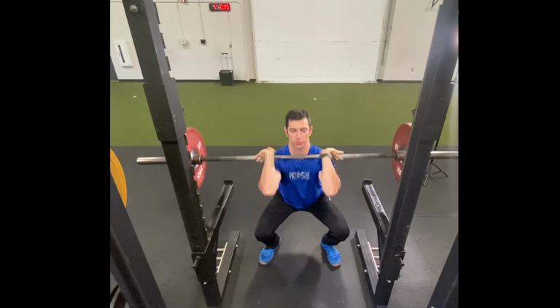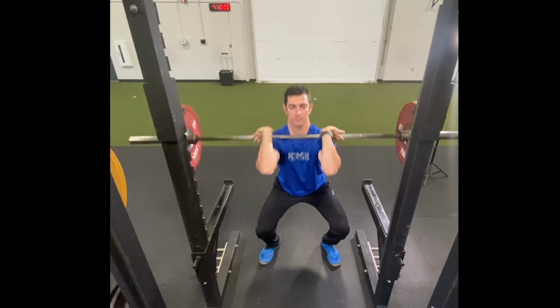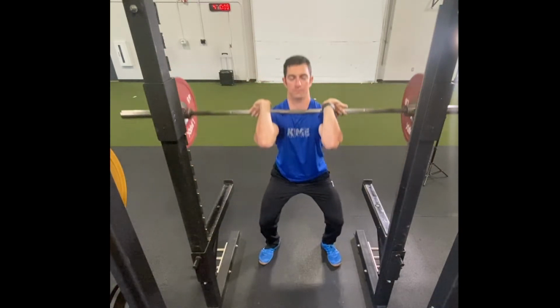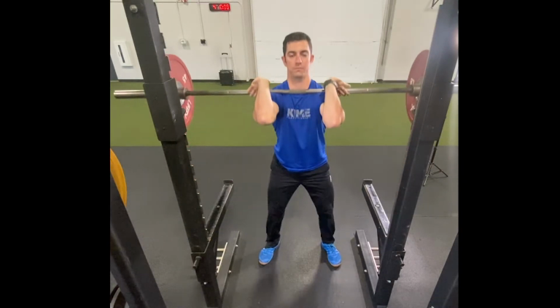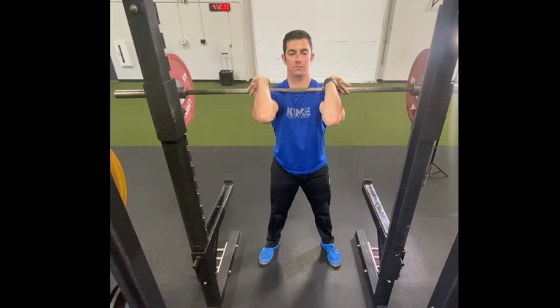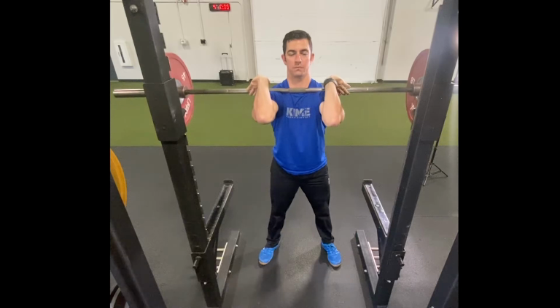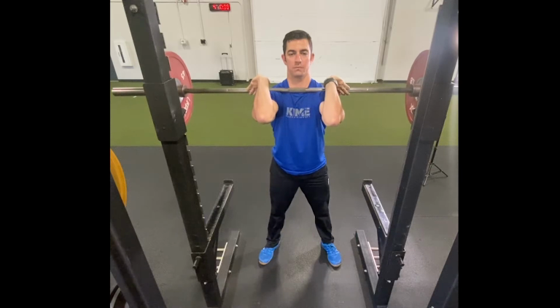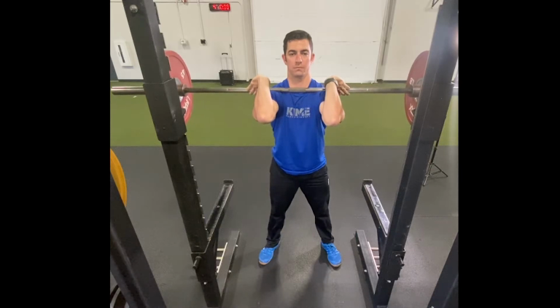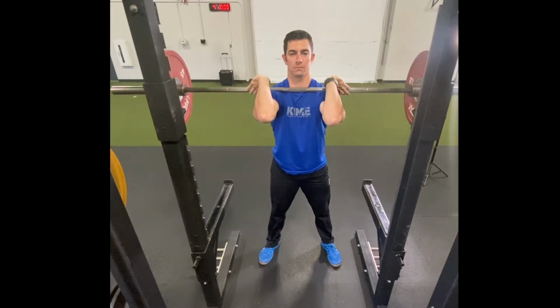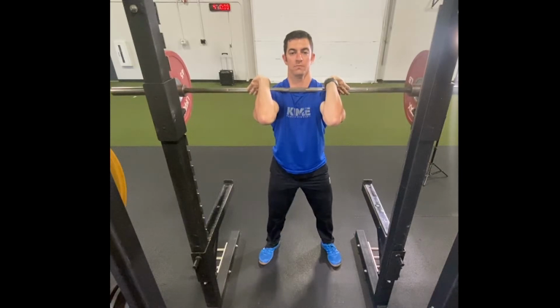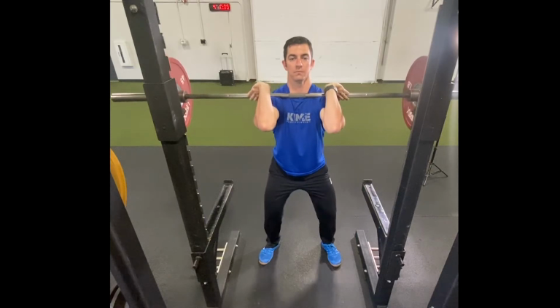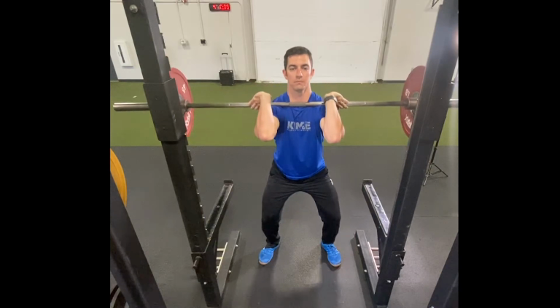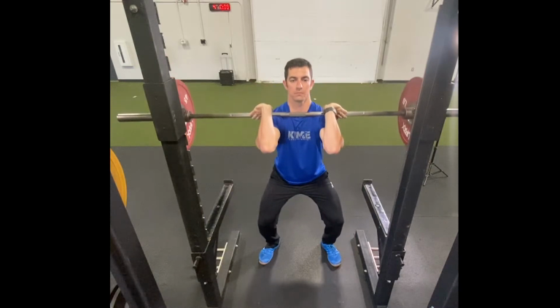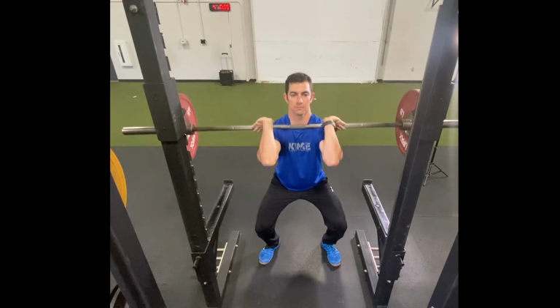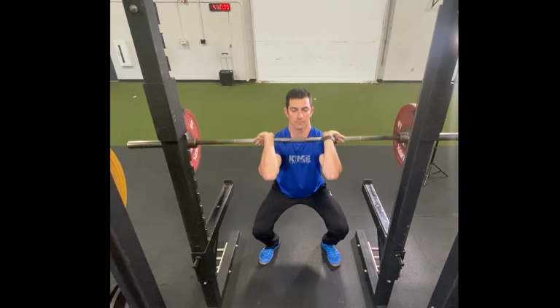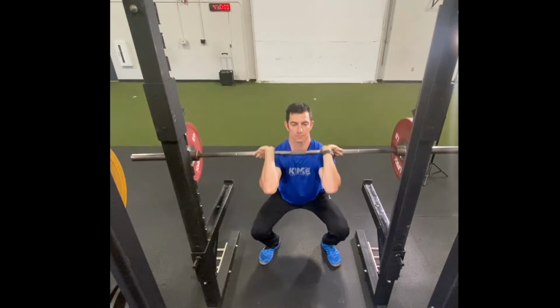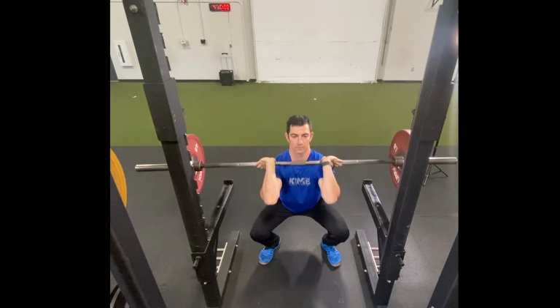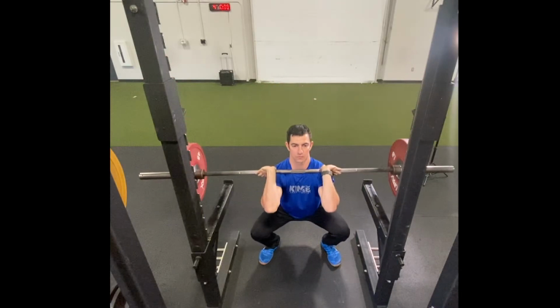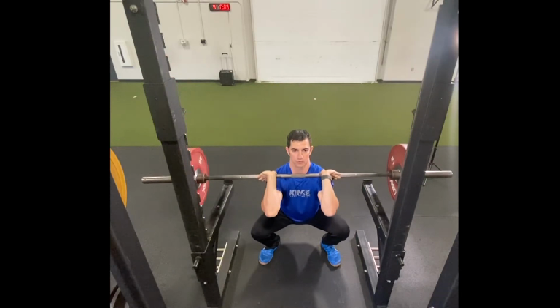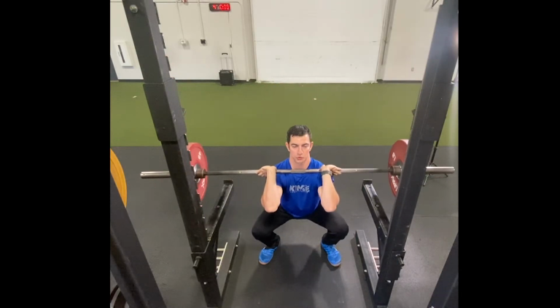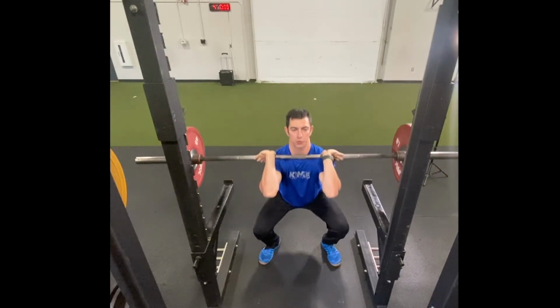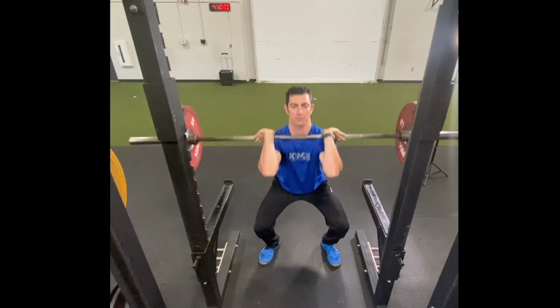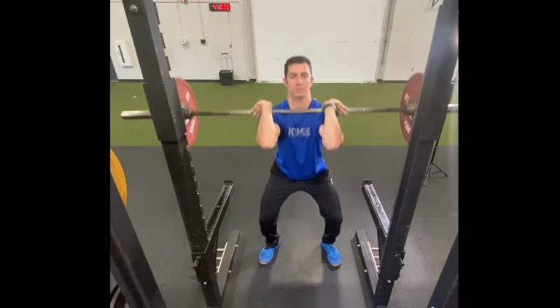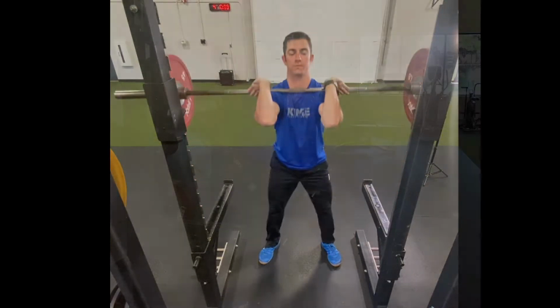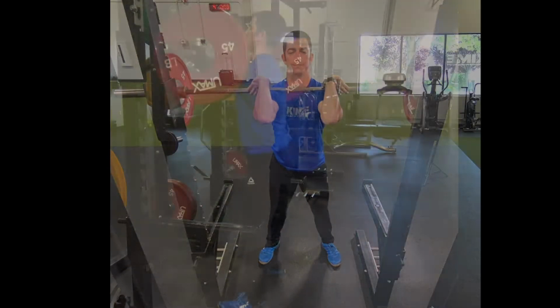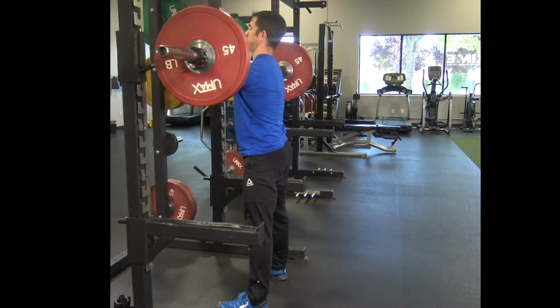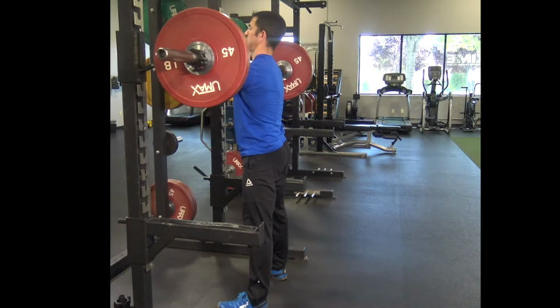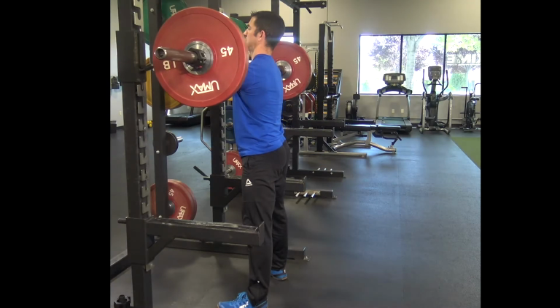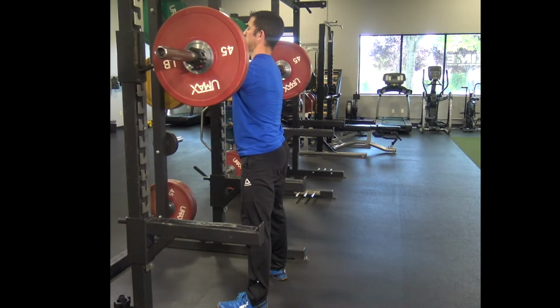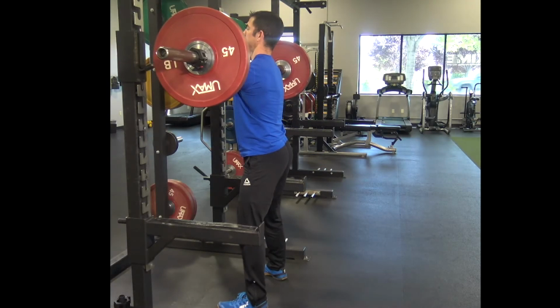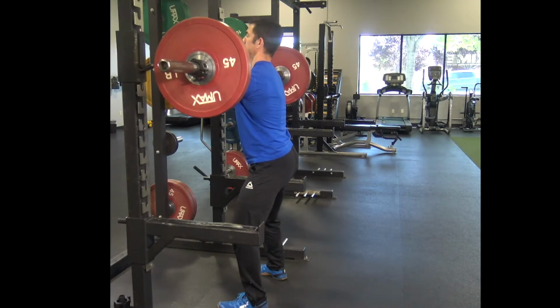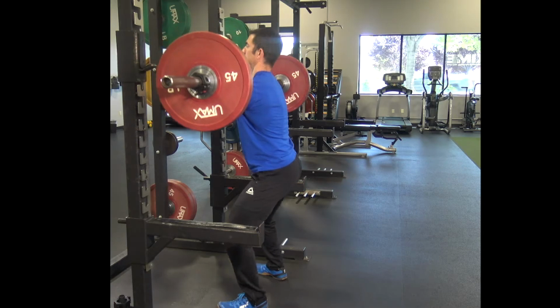Slowly squat to a comfortable depth while maintaining your elbows pointed forward, pause at the bottom, and return to standing.